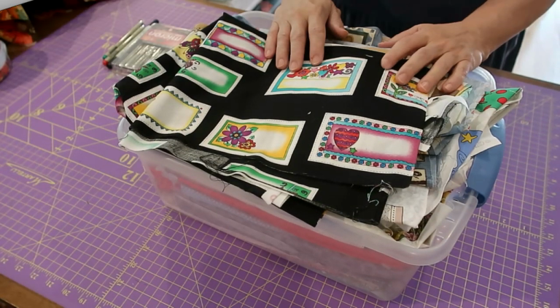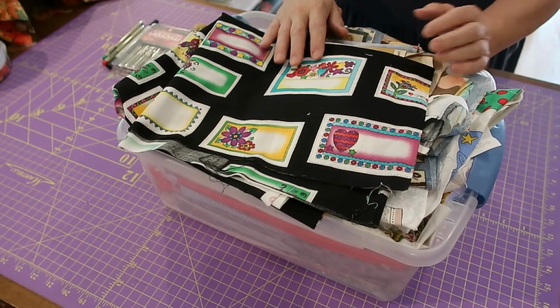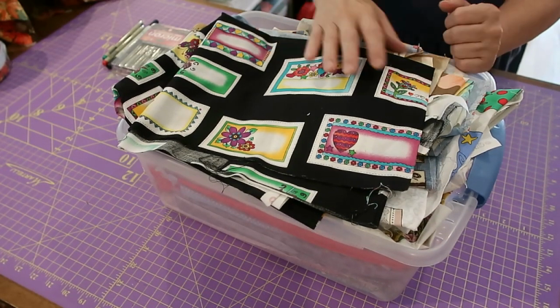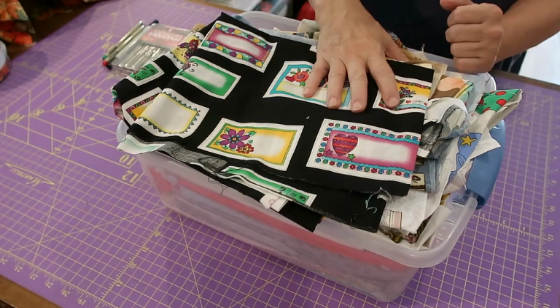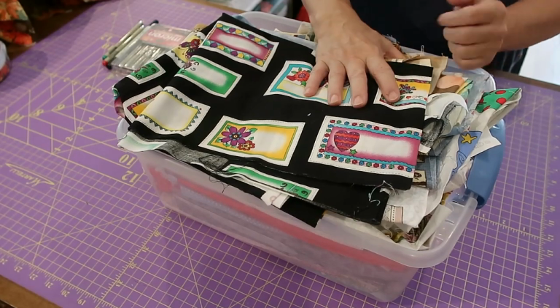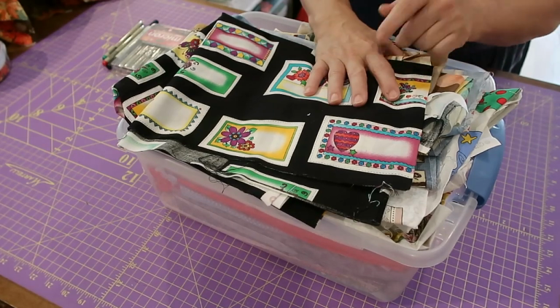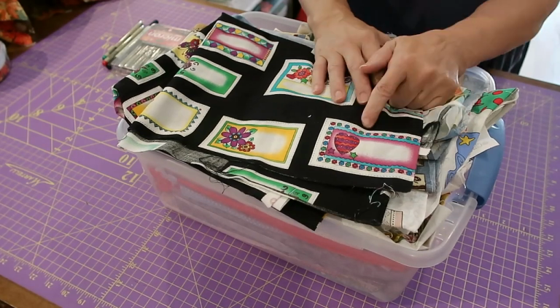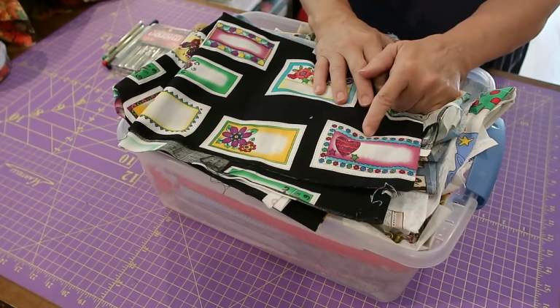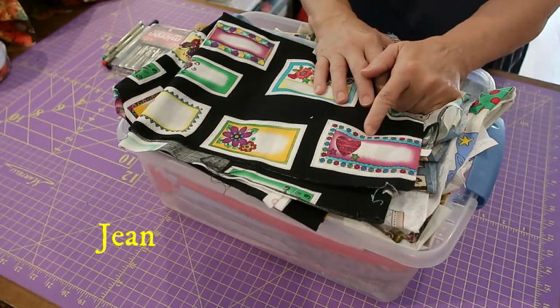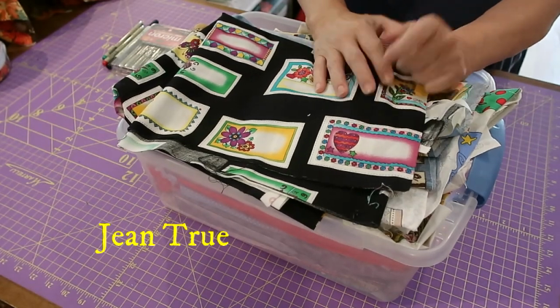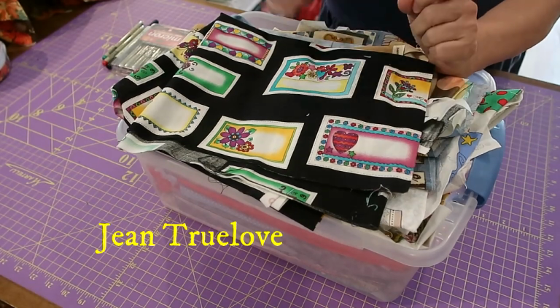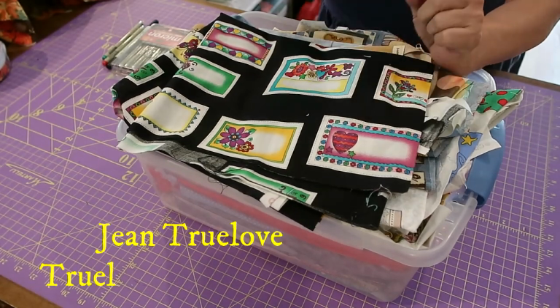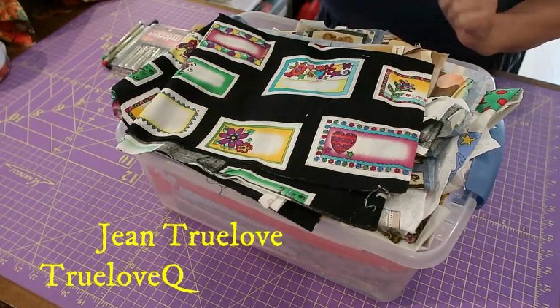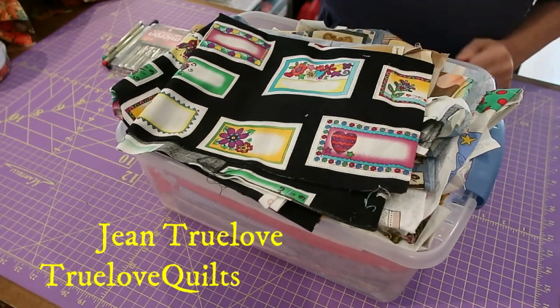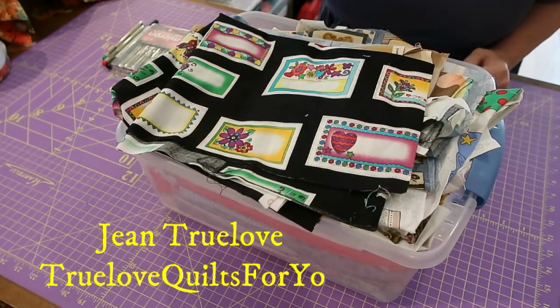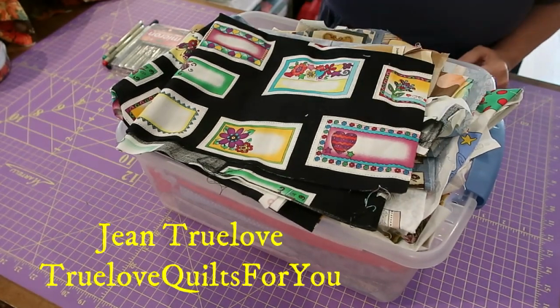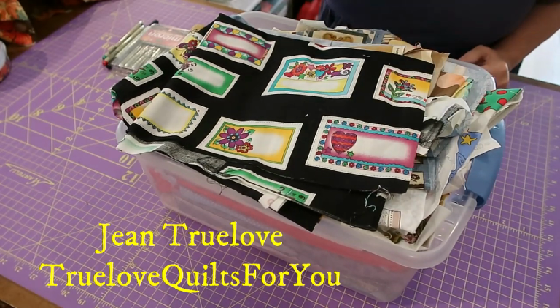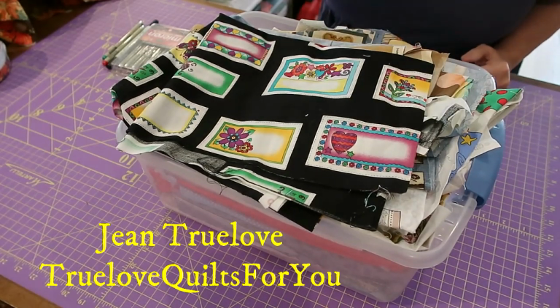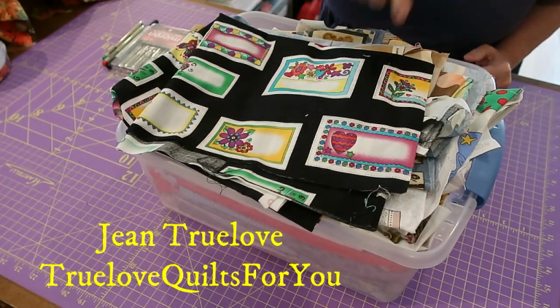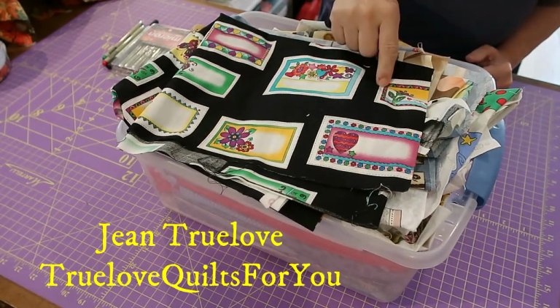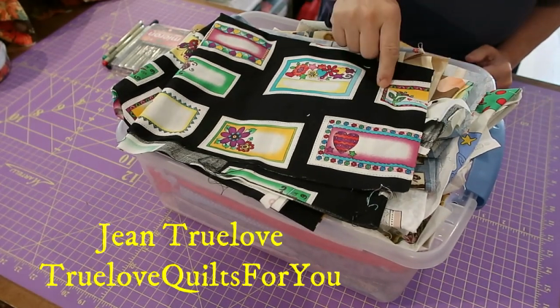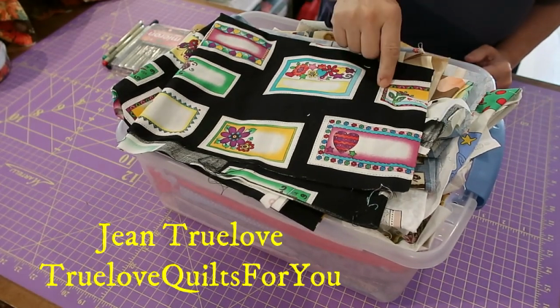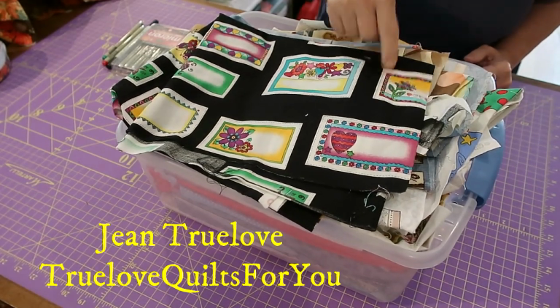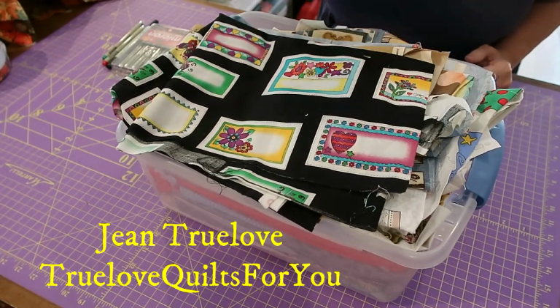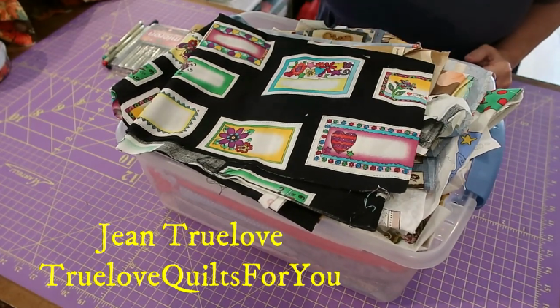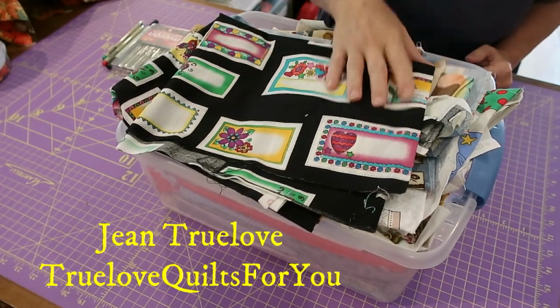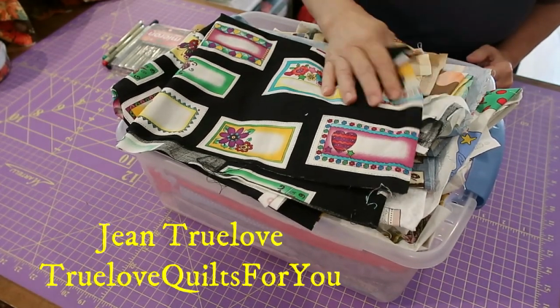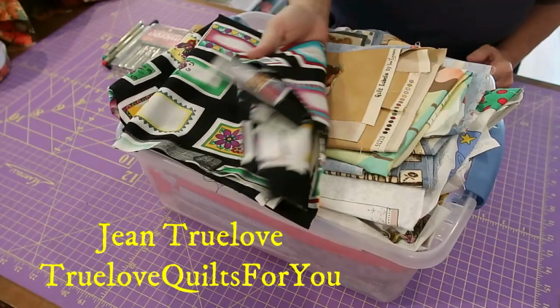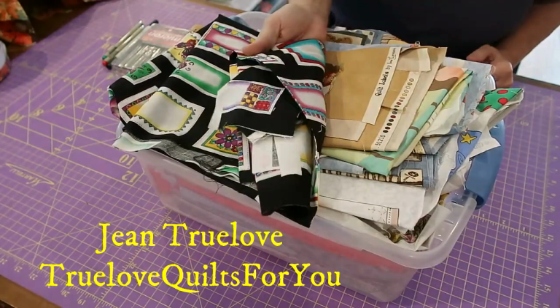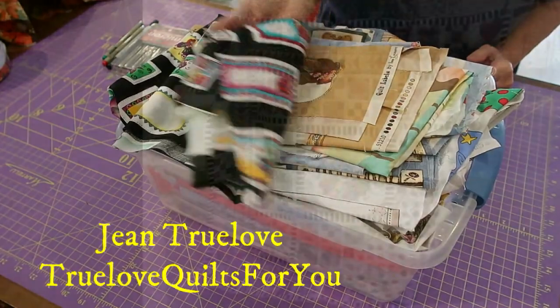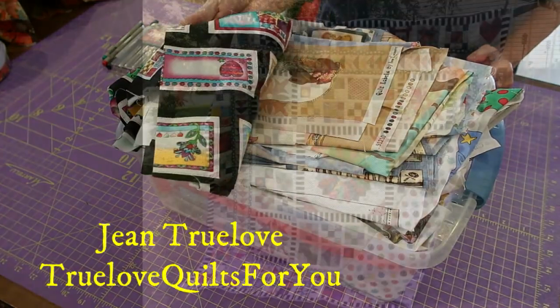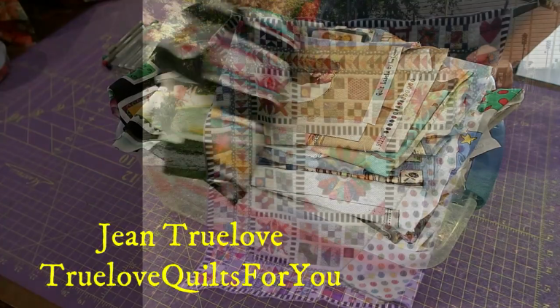I'm going to be putting a label on my Dear Jean quilt that's been accepted into the quilt show.